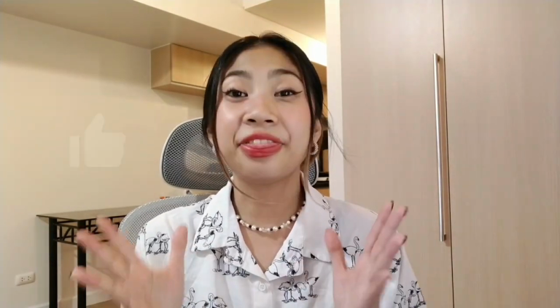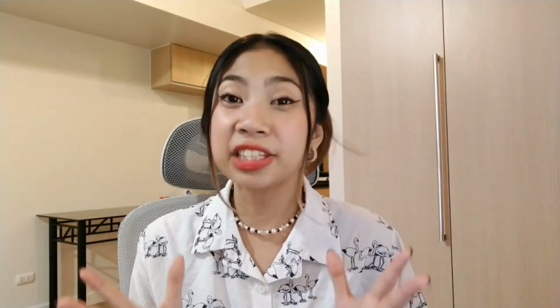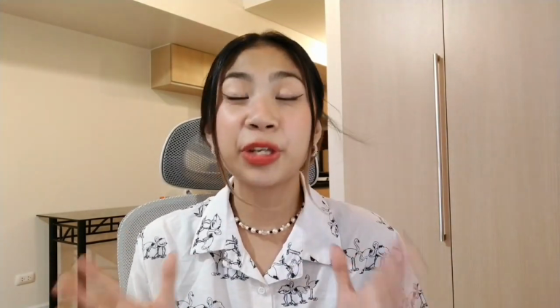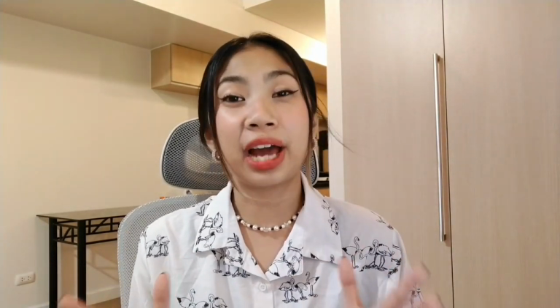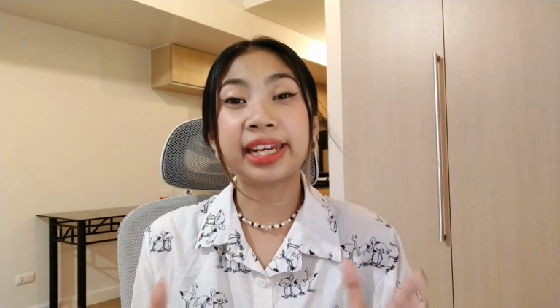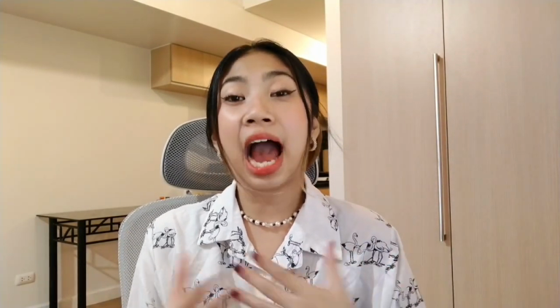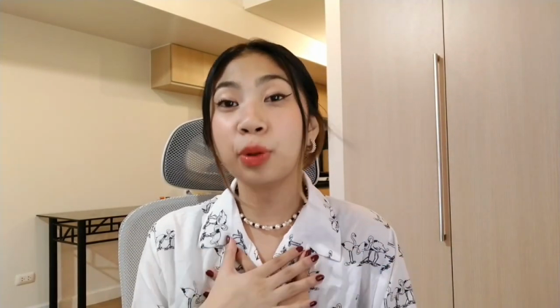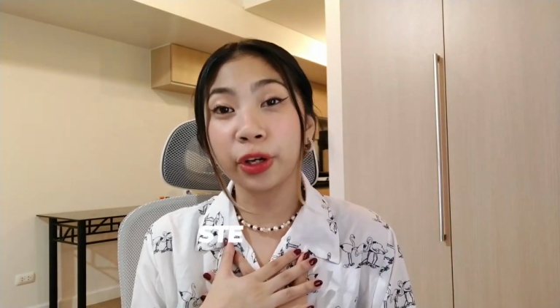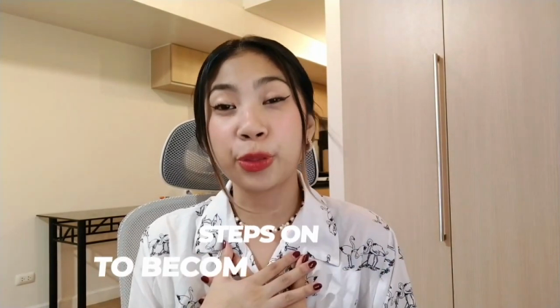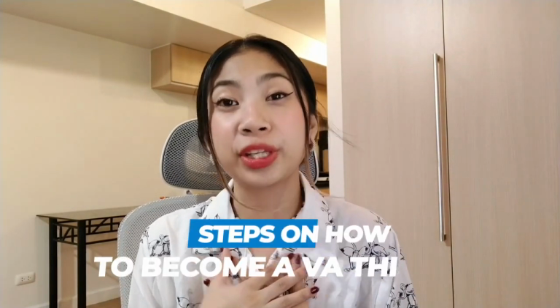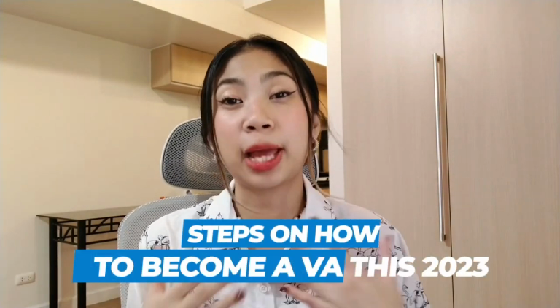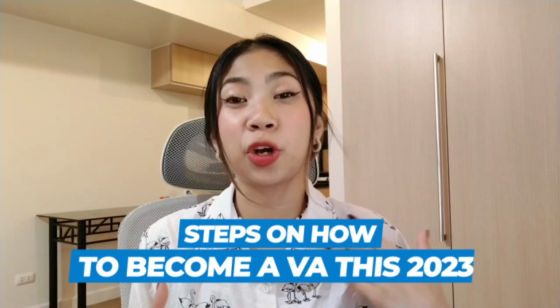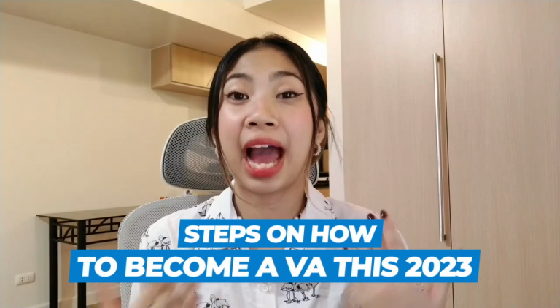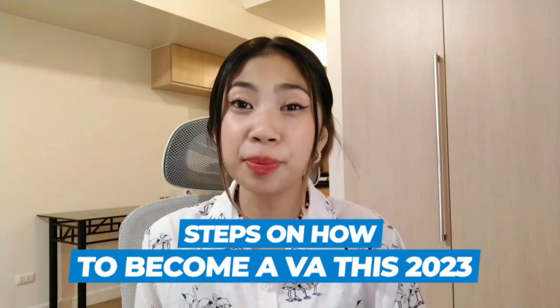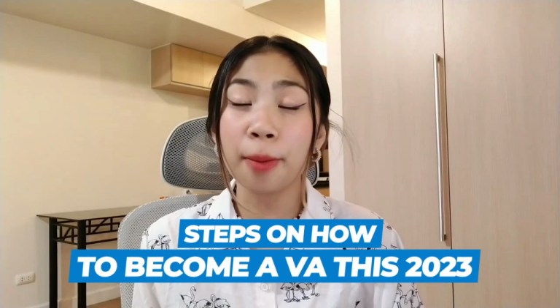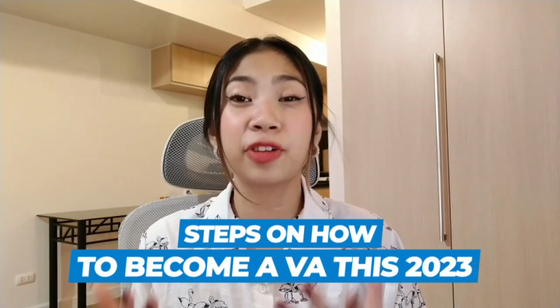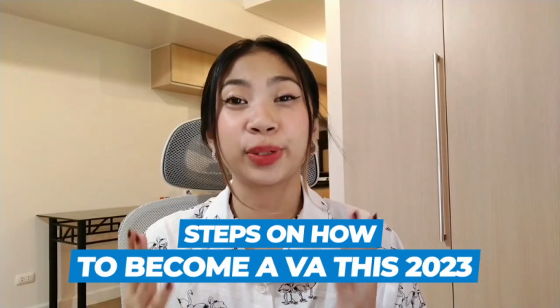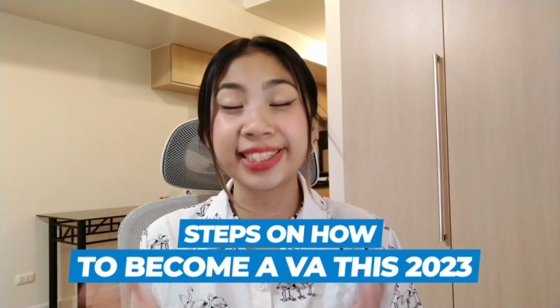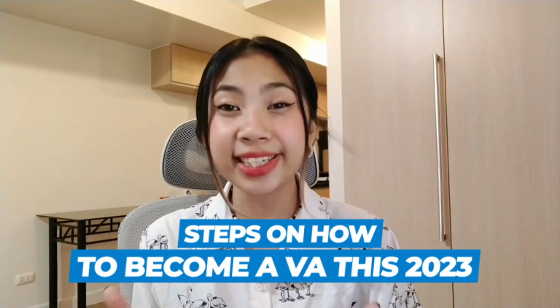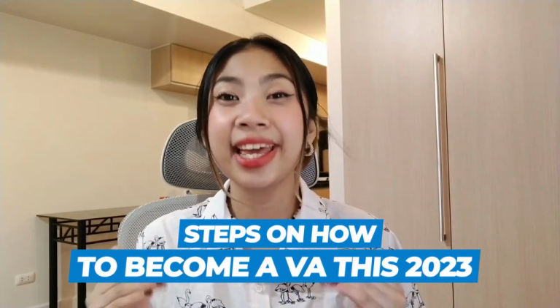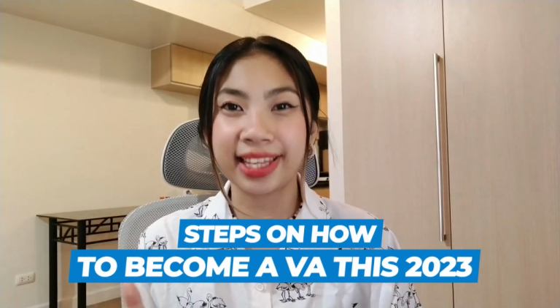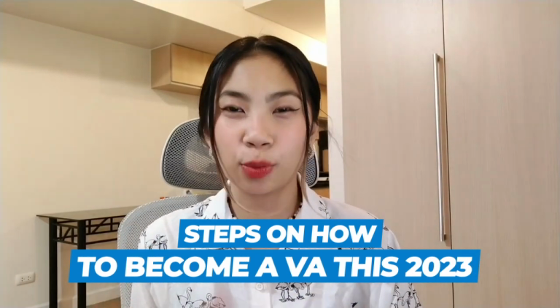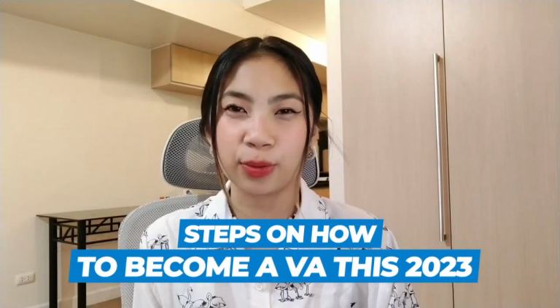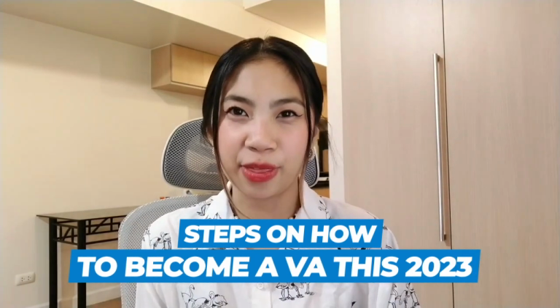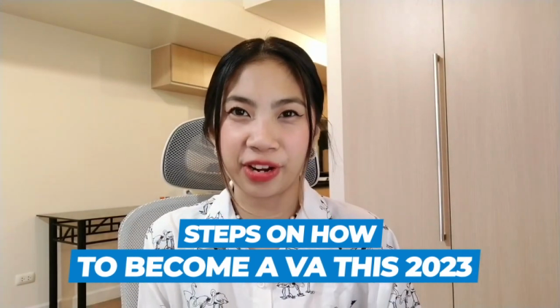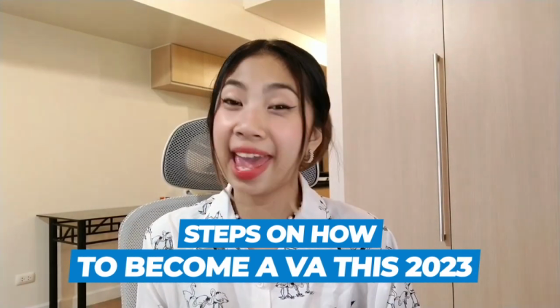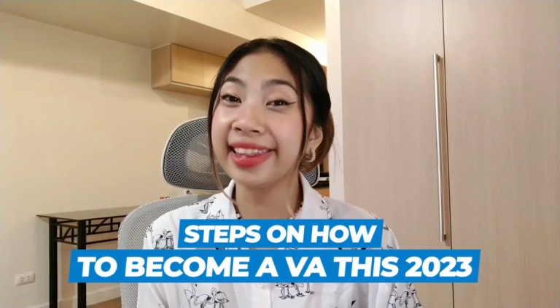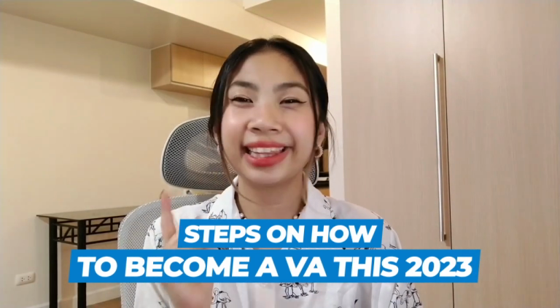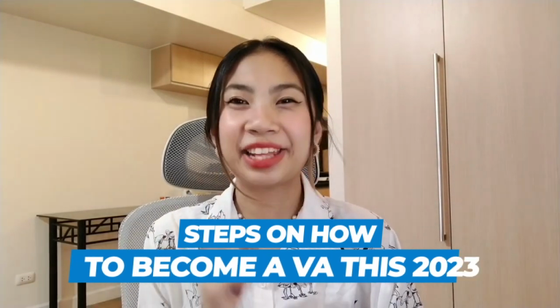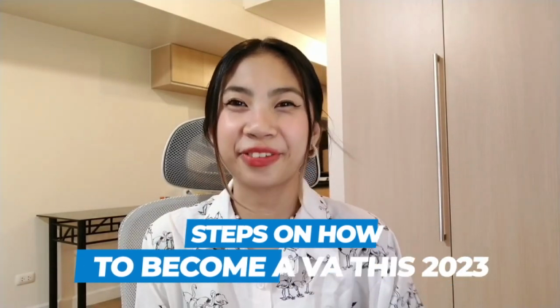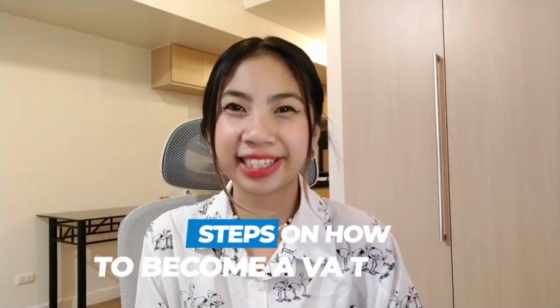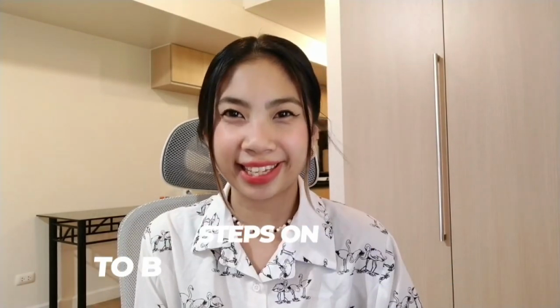In this video guide, I will walk you through the steps on how to become a virtual assistant this 2023 and land your first client.